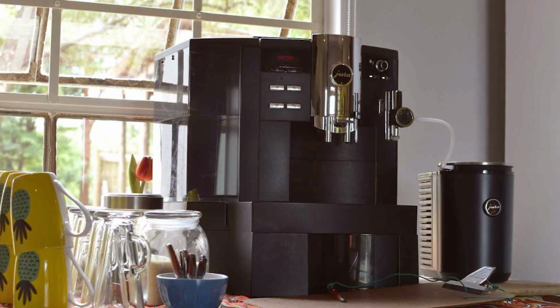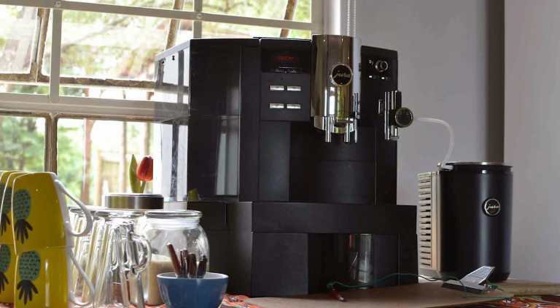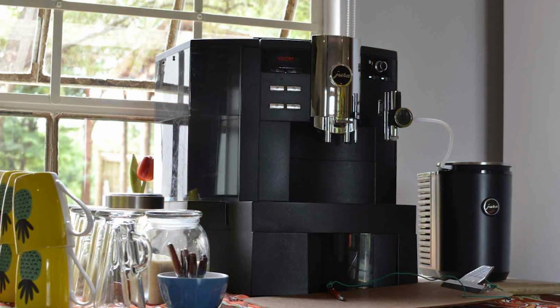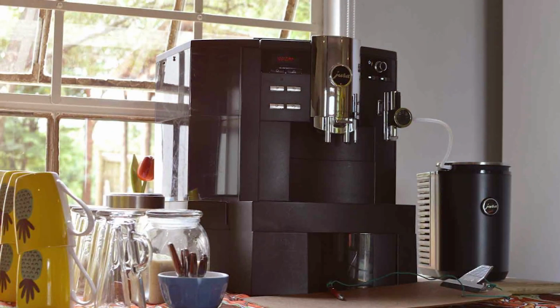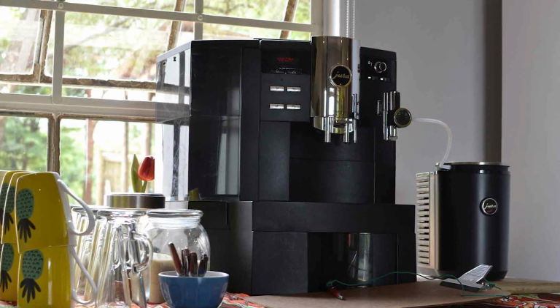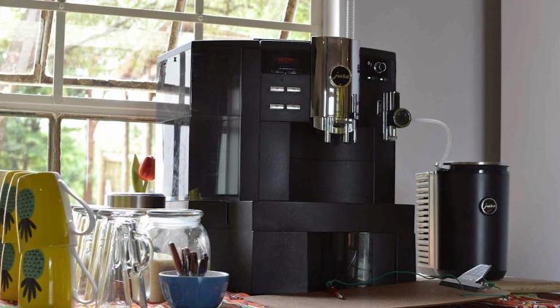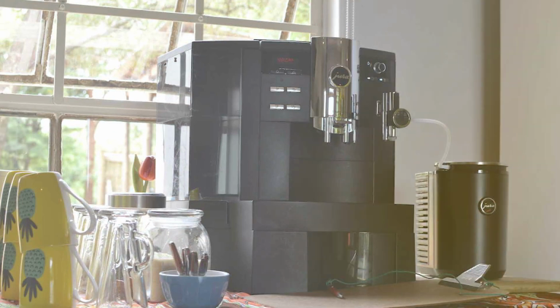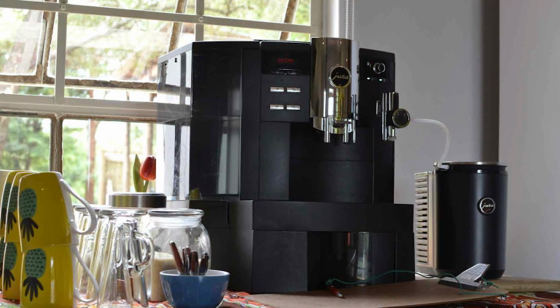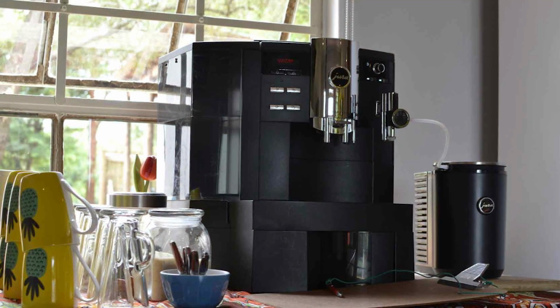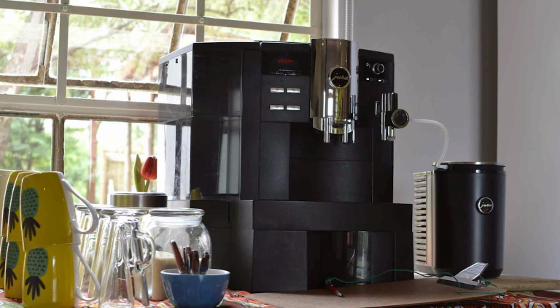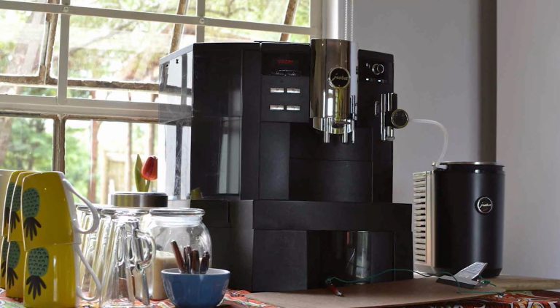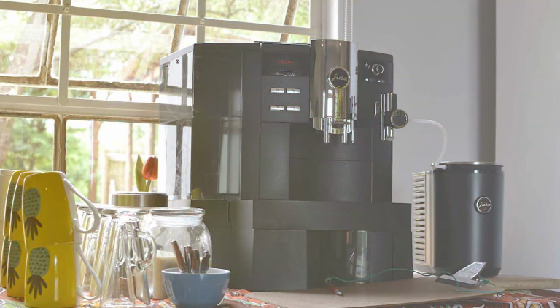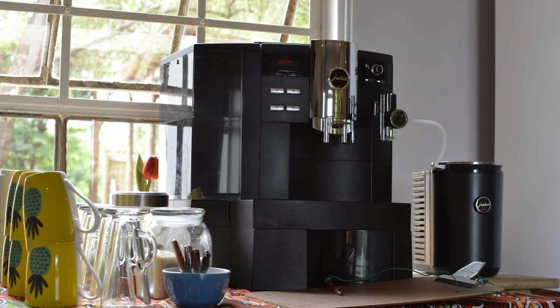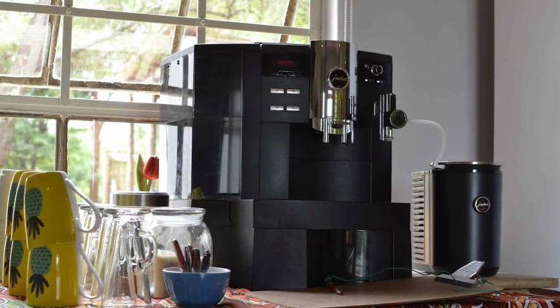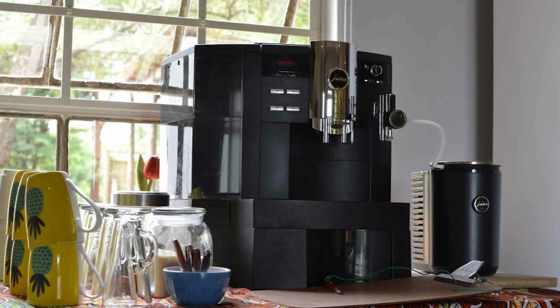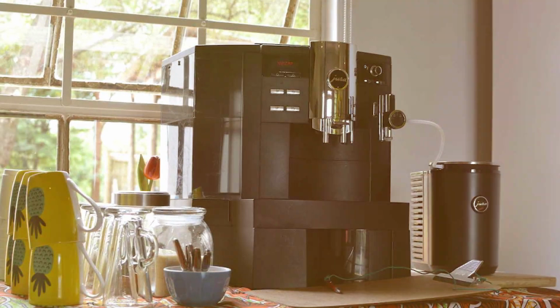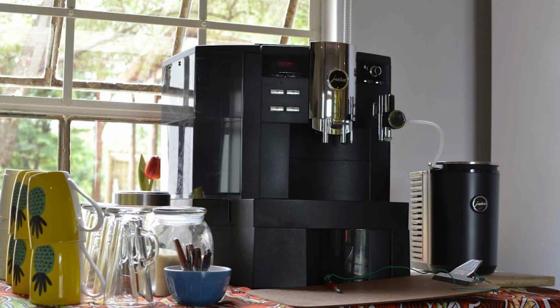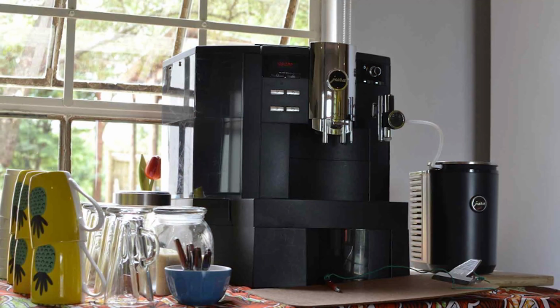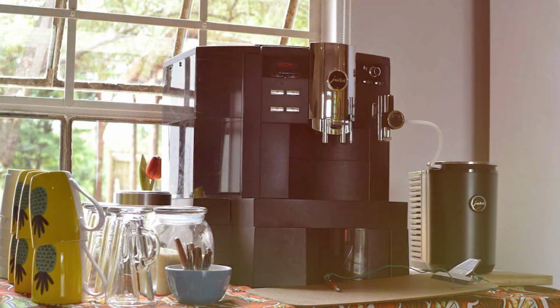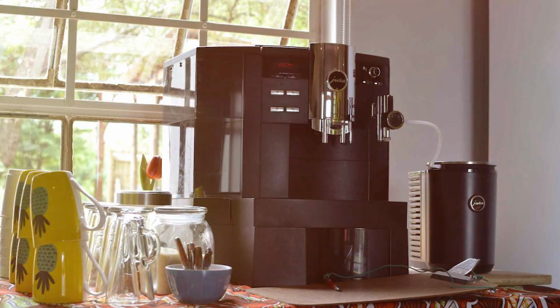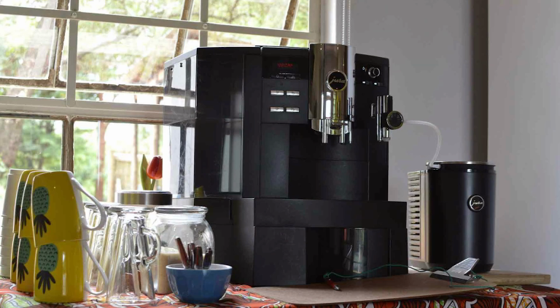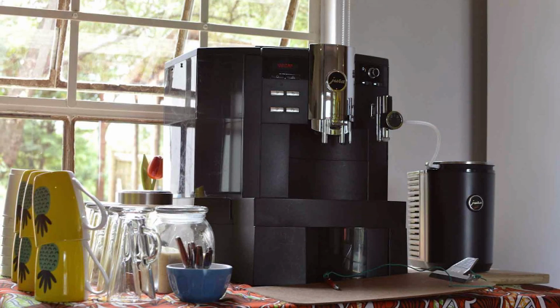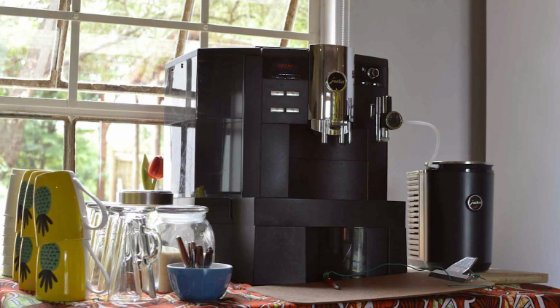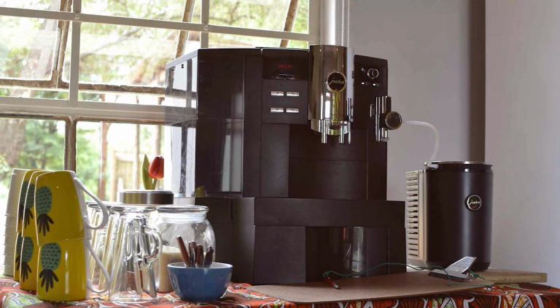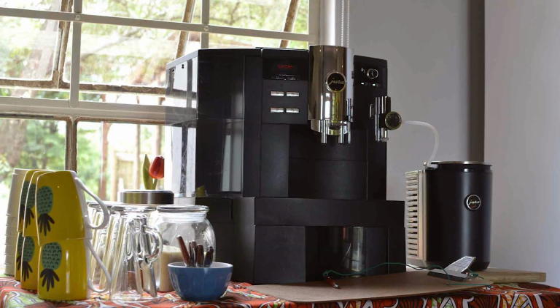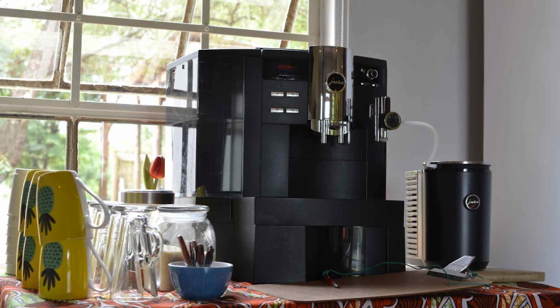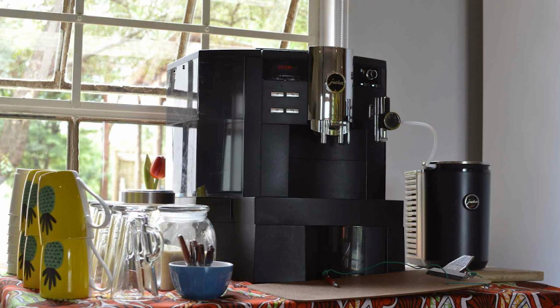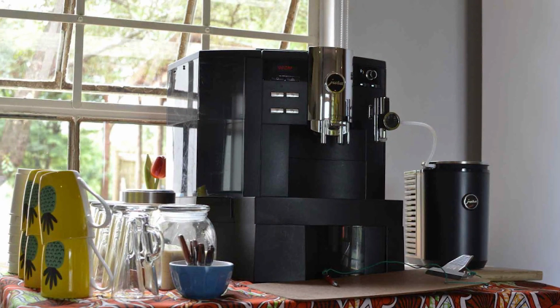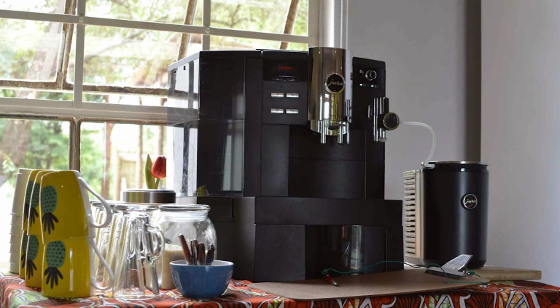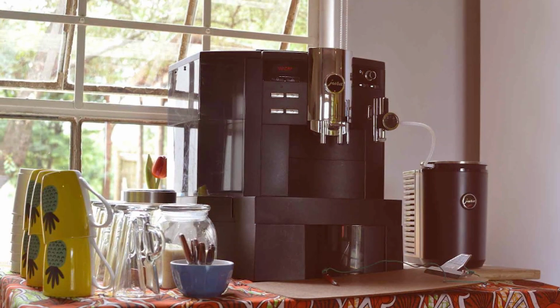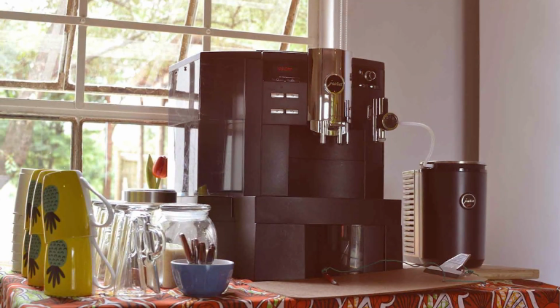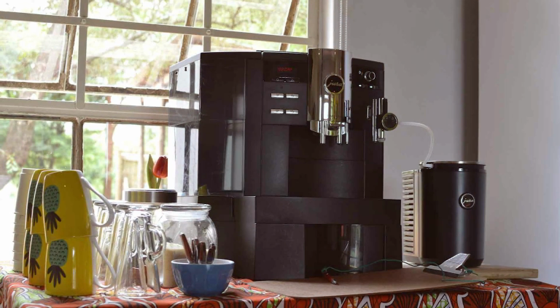So, grab your favorite mug and let's explore the top 7 super automatic espresso makers that are changing the way we enjoy our morning coffee.